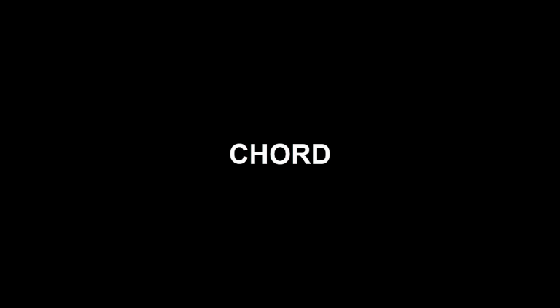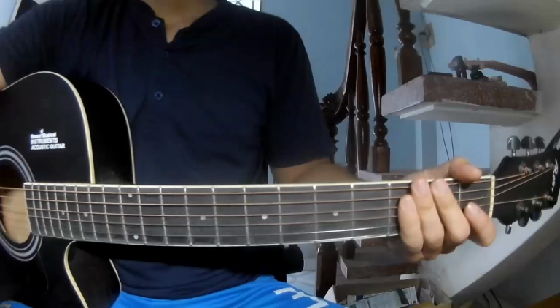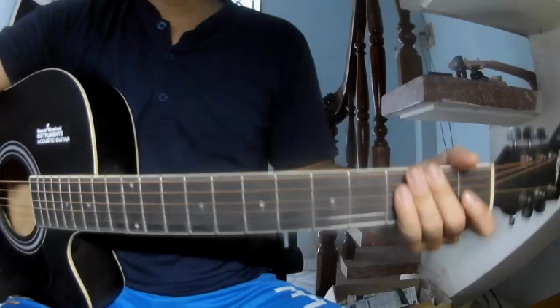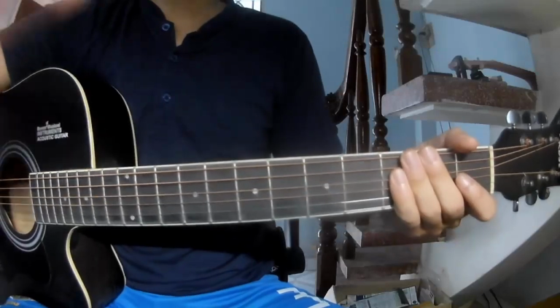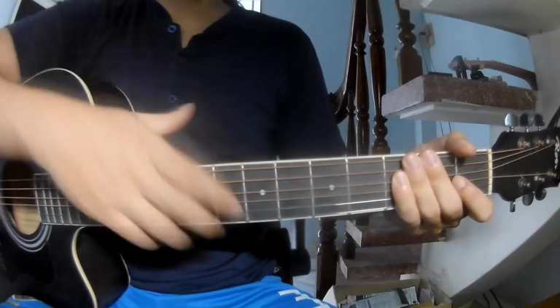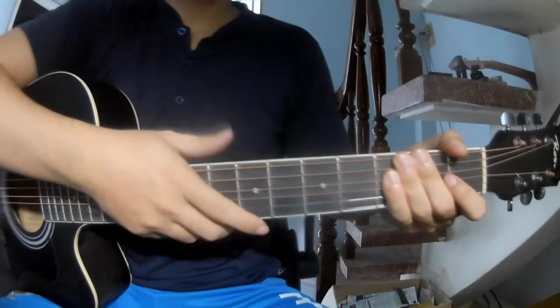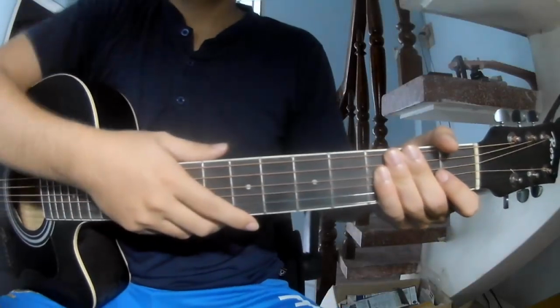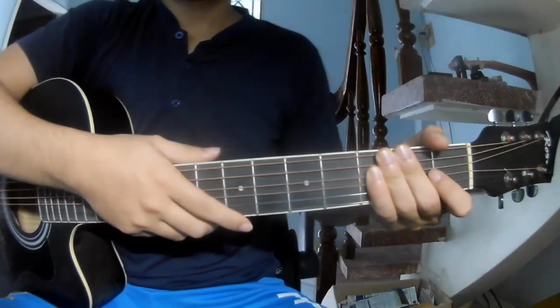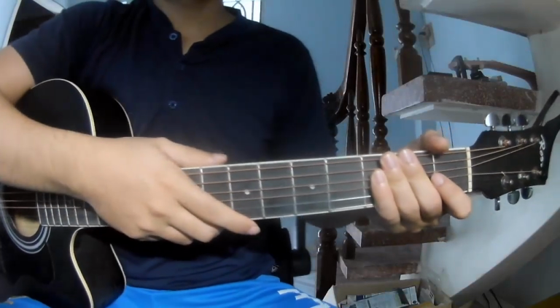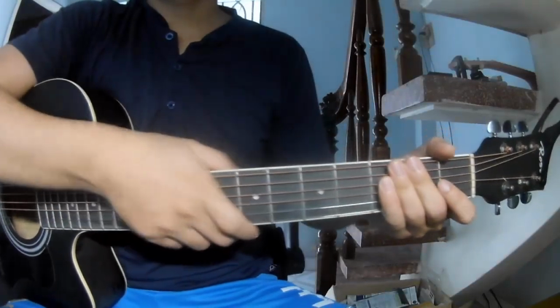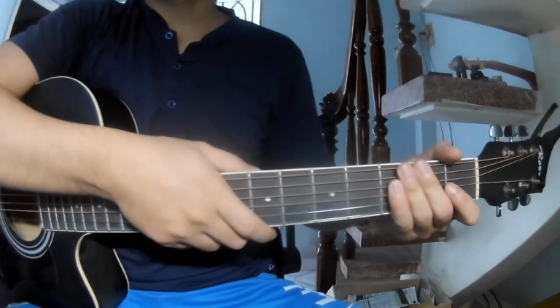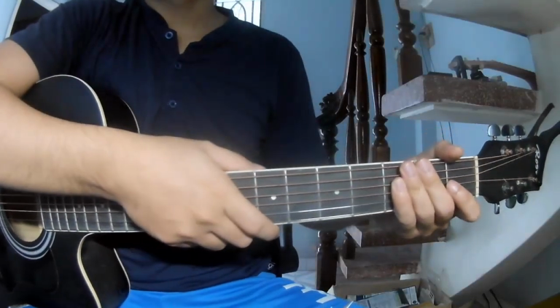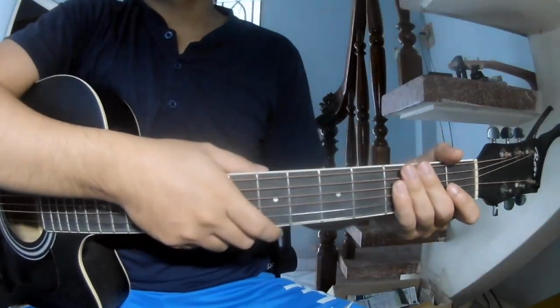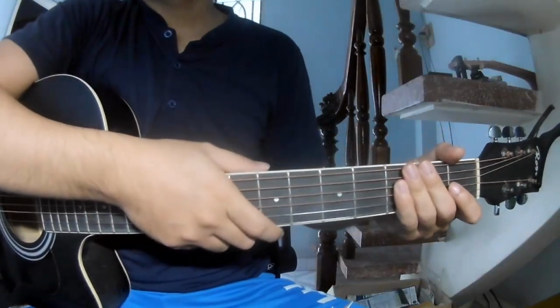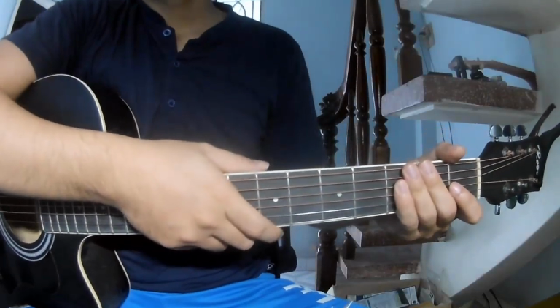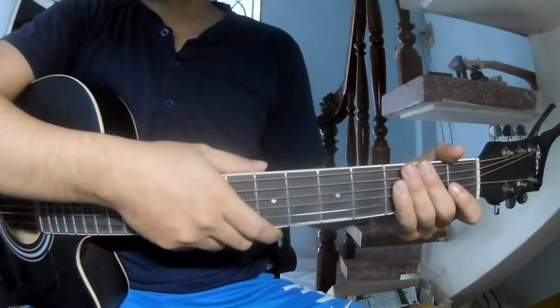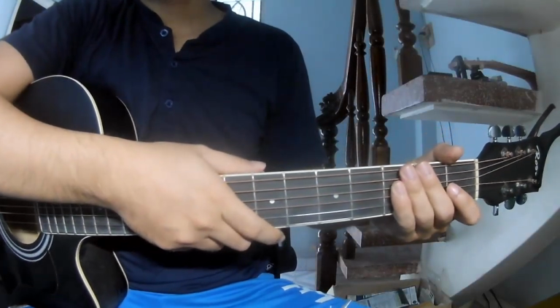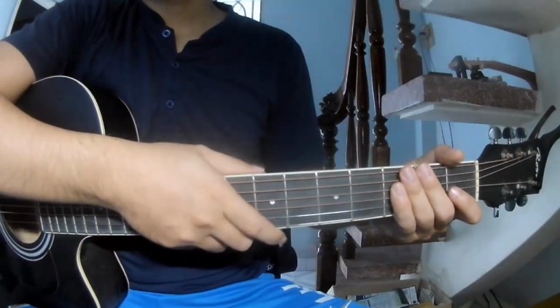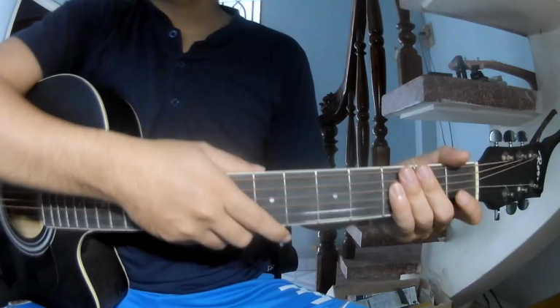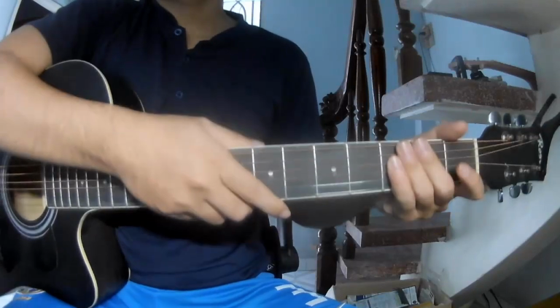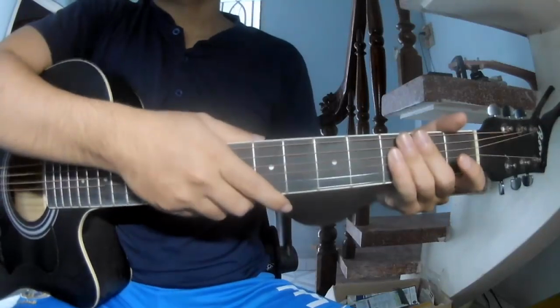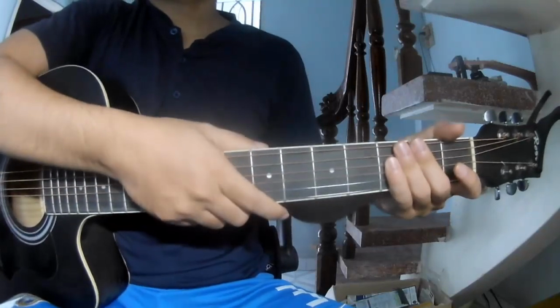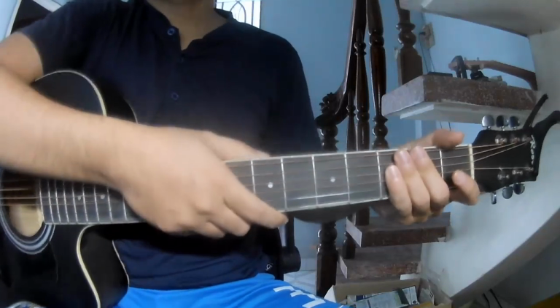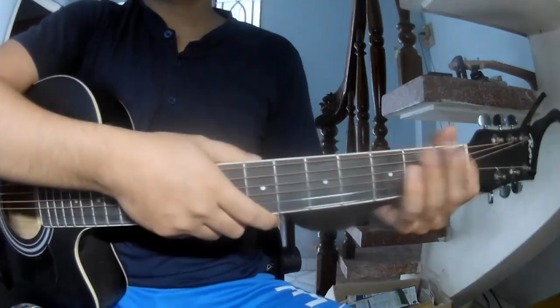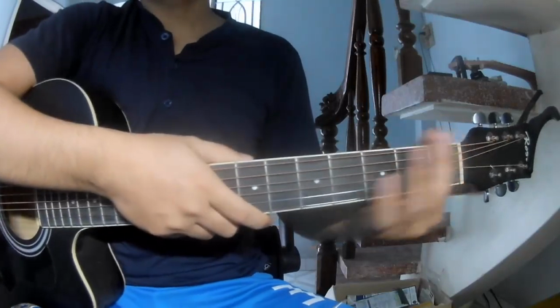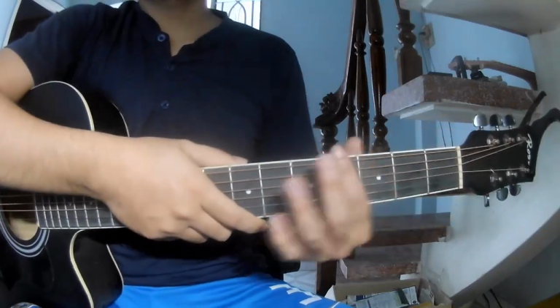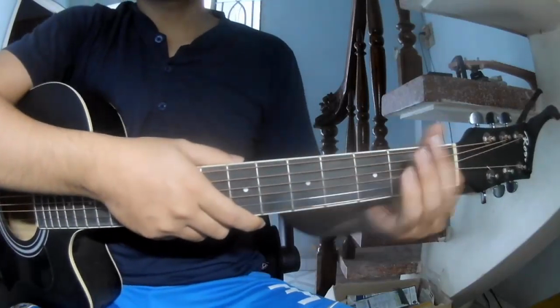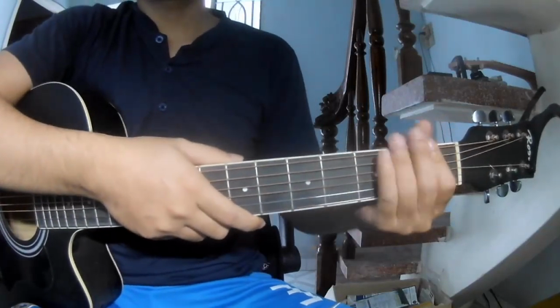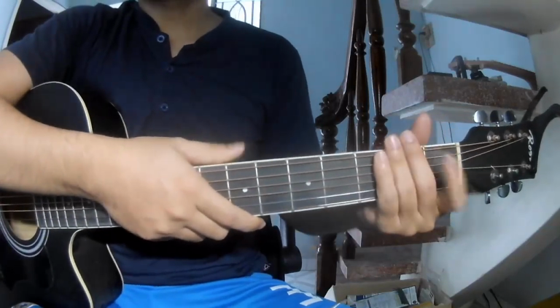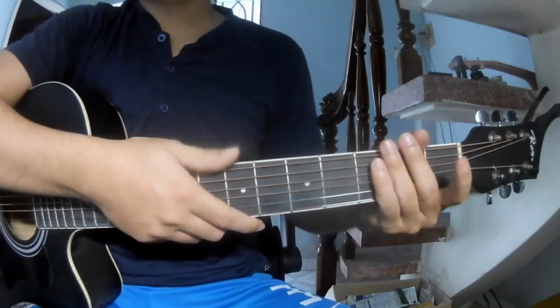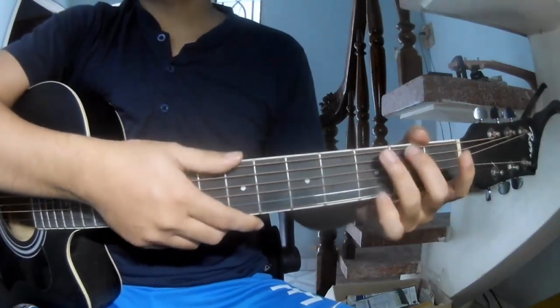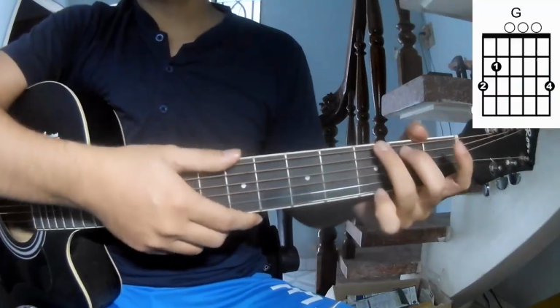Hi everyone, today we'll see how to play guitar 'Broken' by Joshi Kass. First, we'll see the key words, so come on to this song.